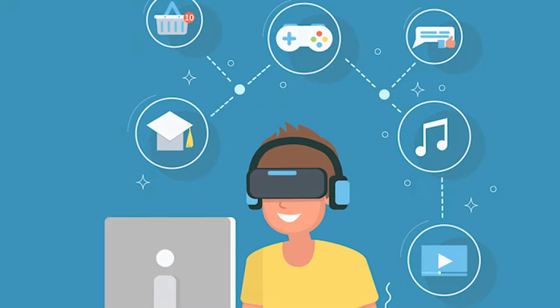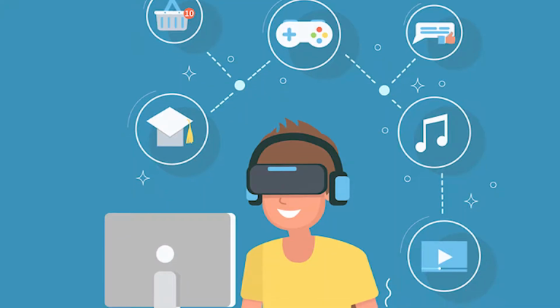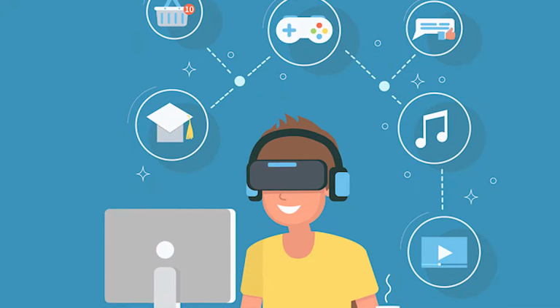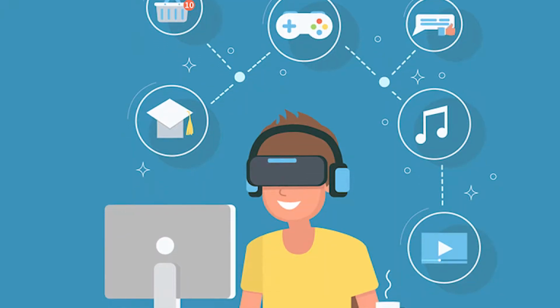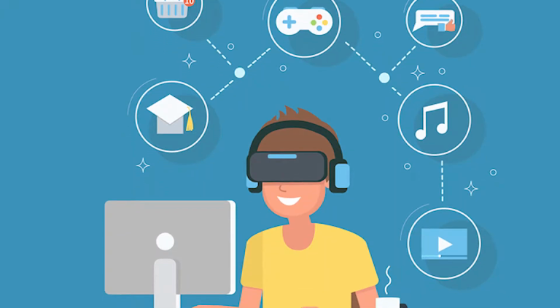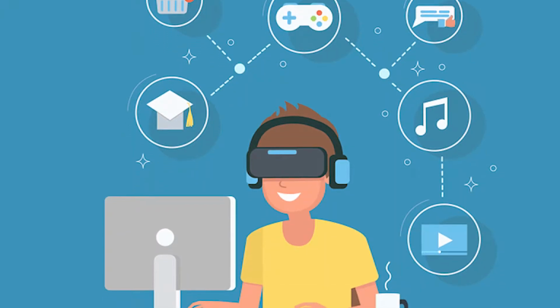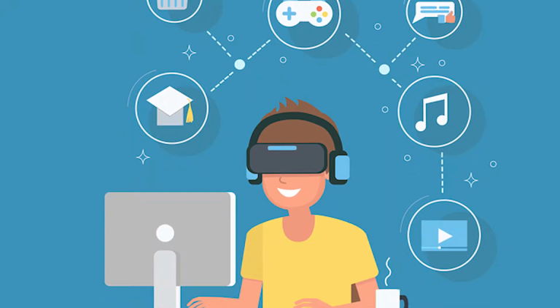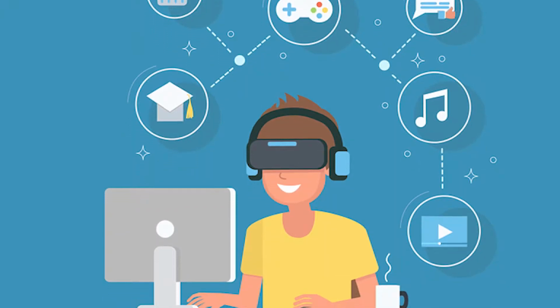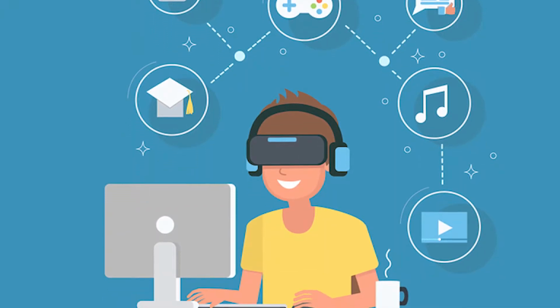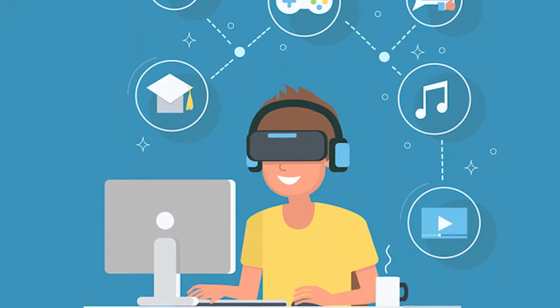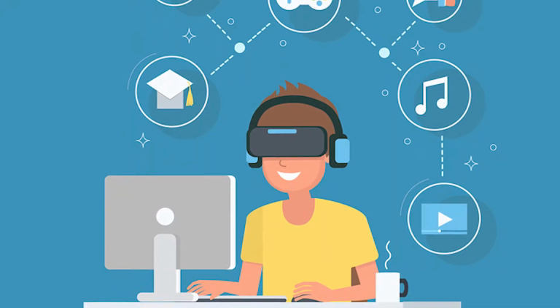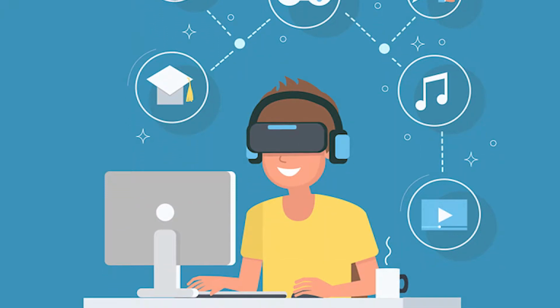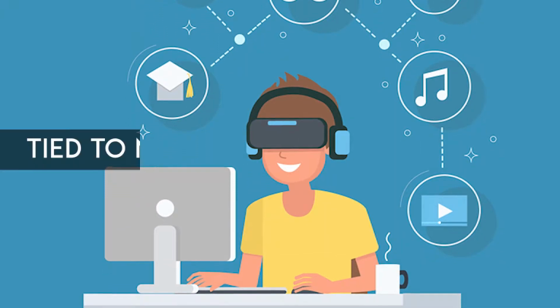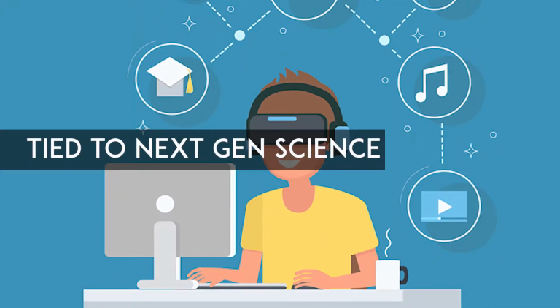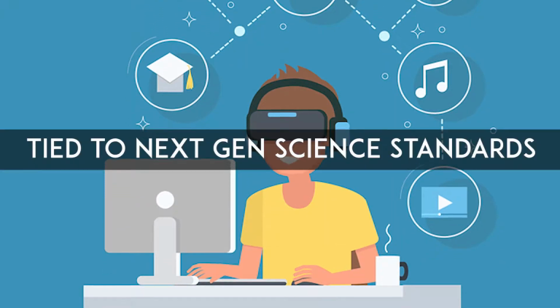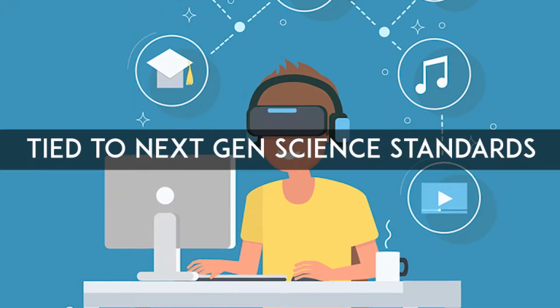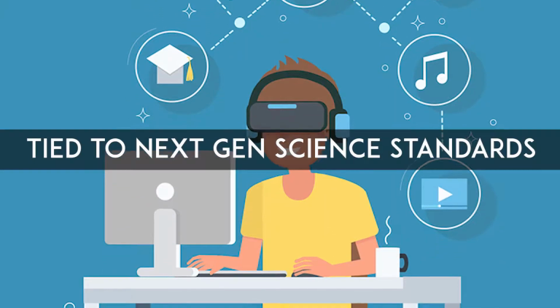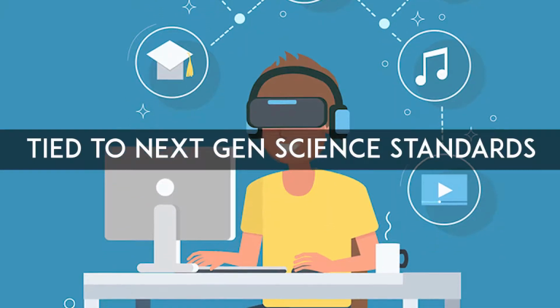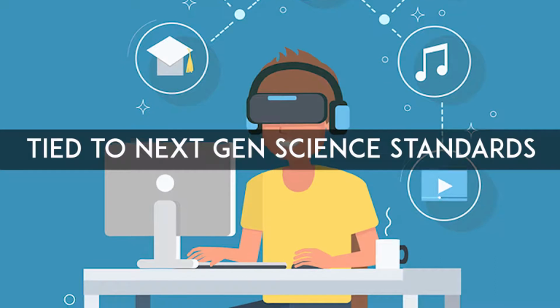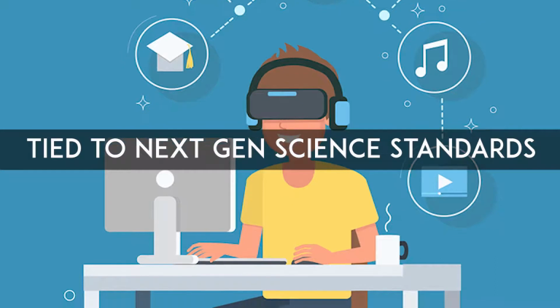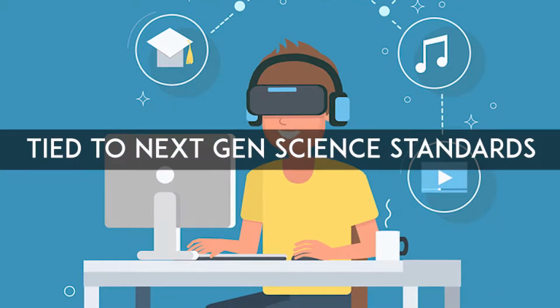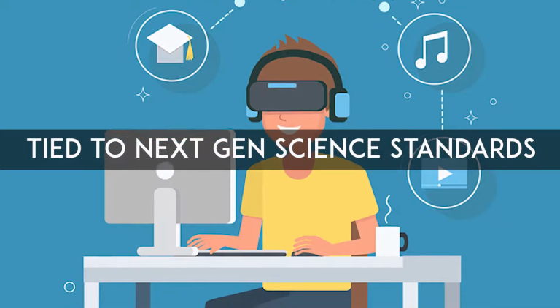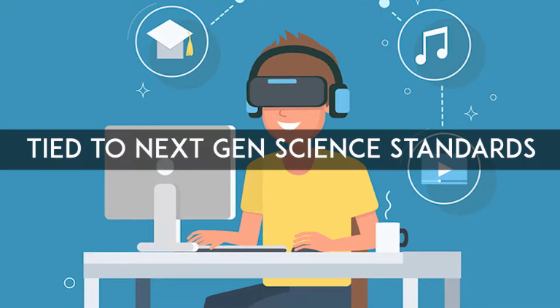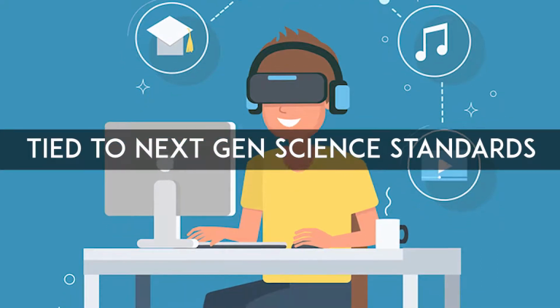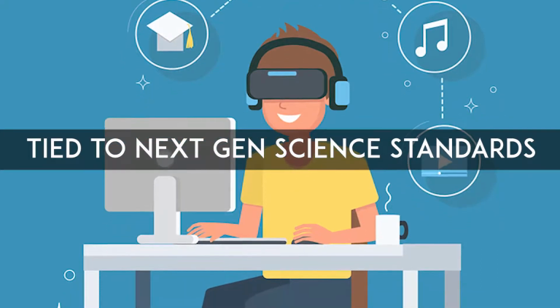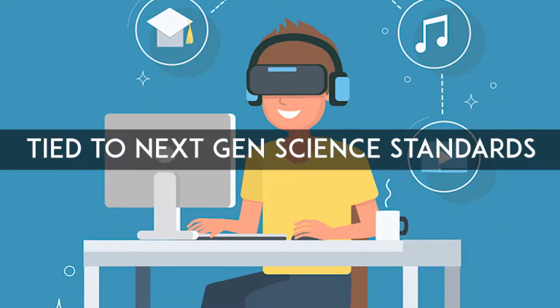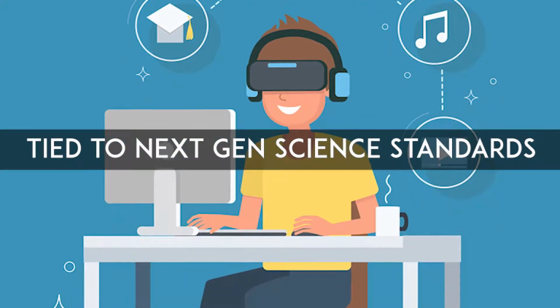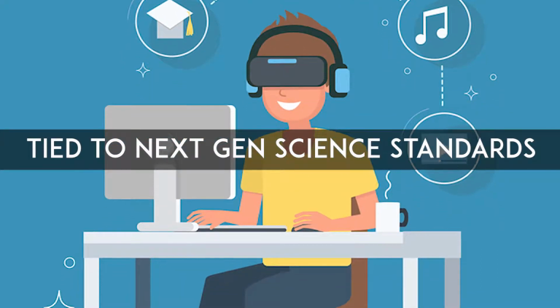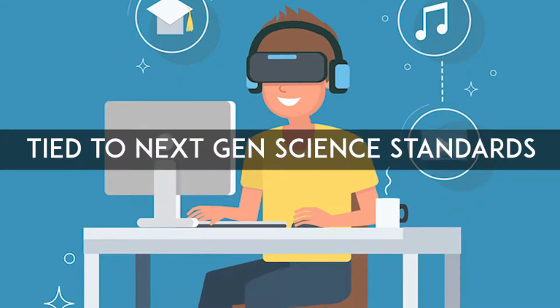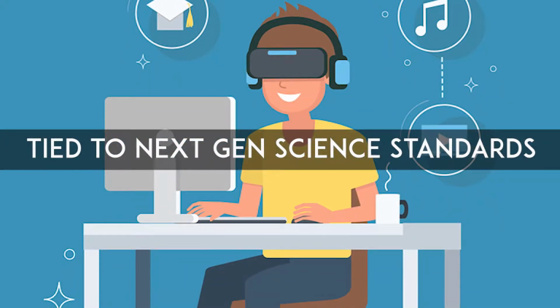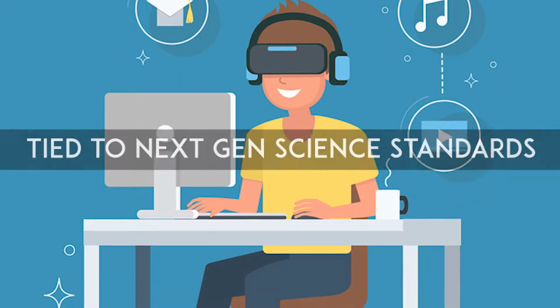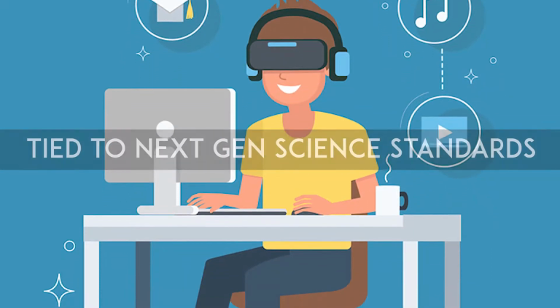And for classroom teachers, every VR book is tied to next-gen science standards with a one-page guide for quick integration.